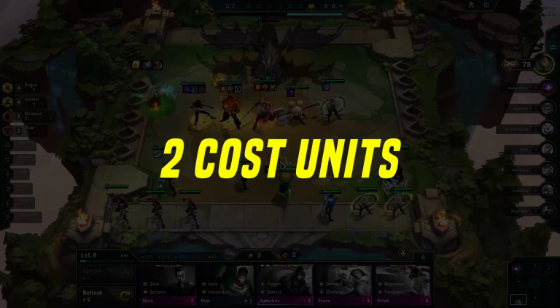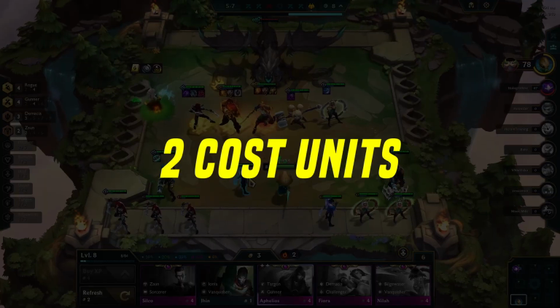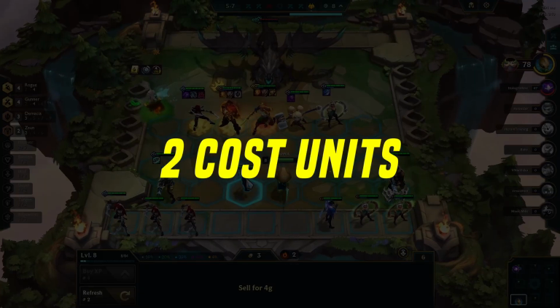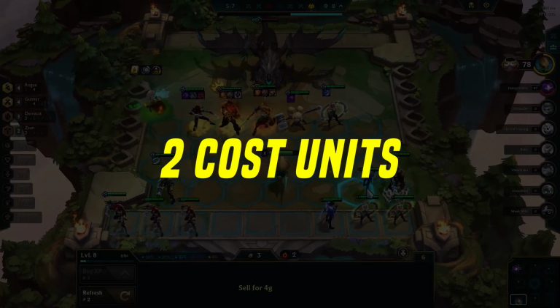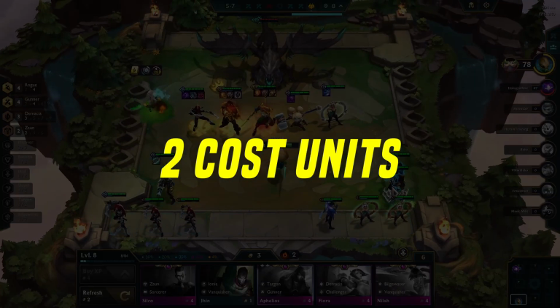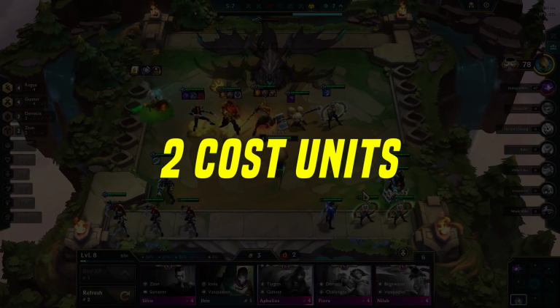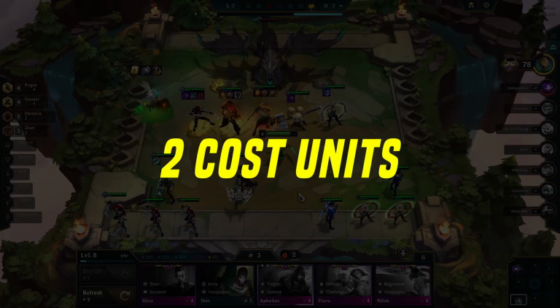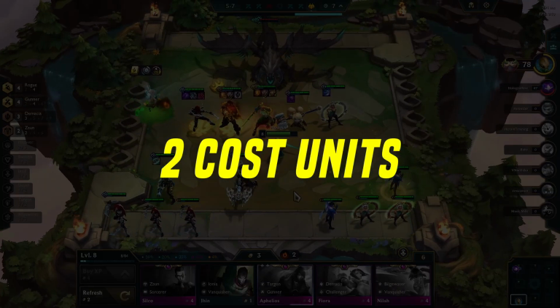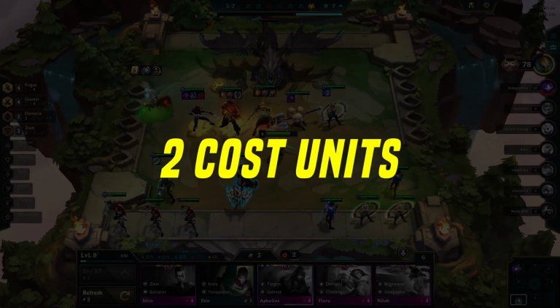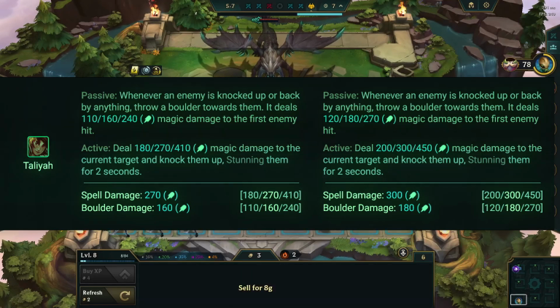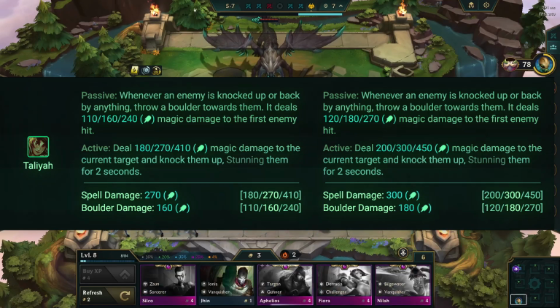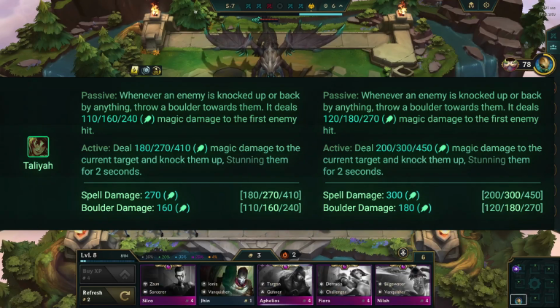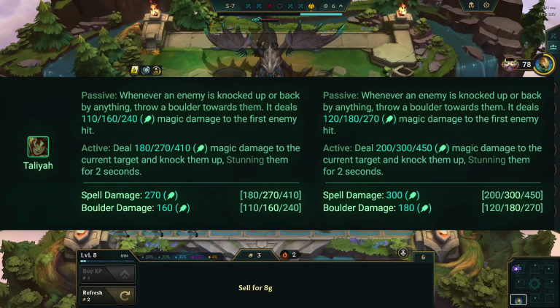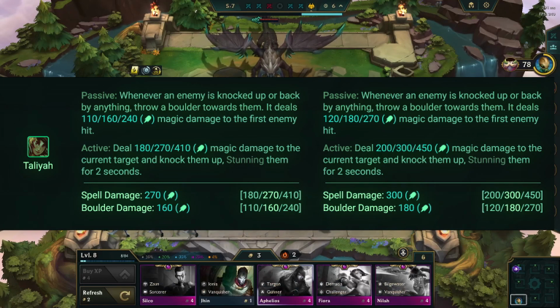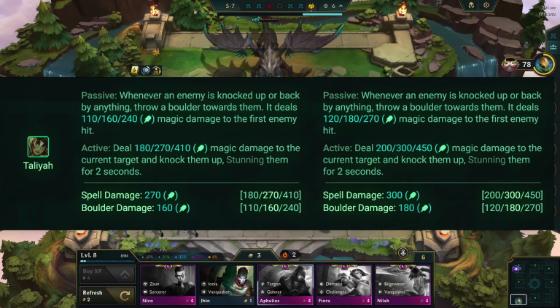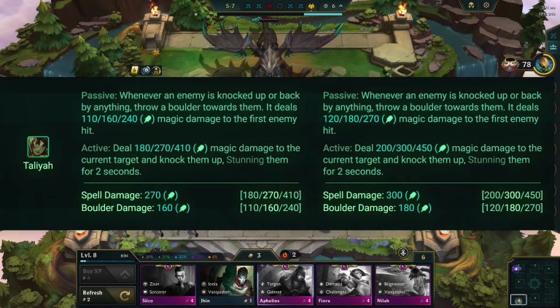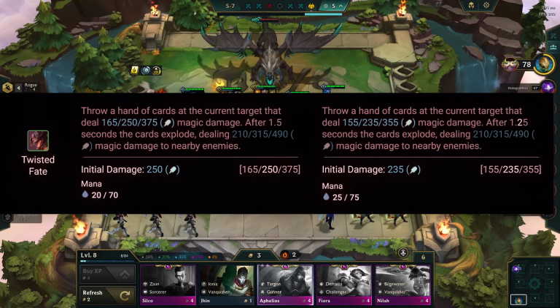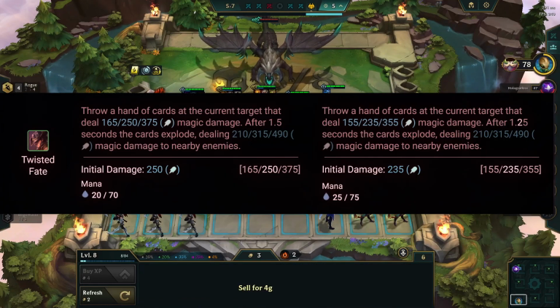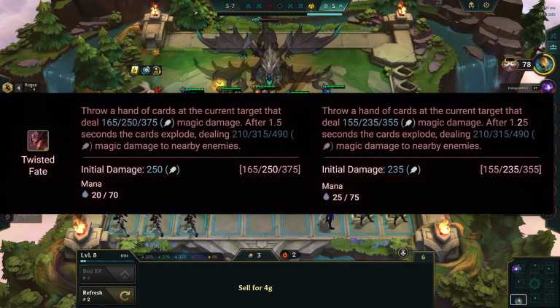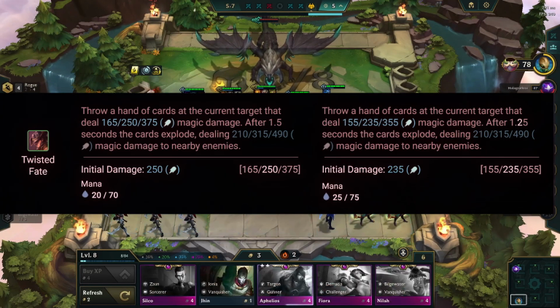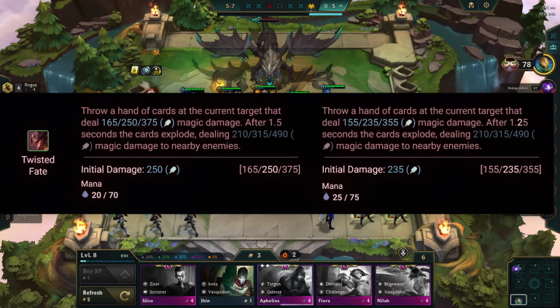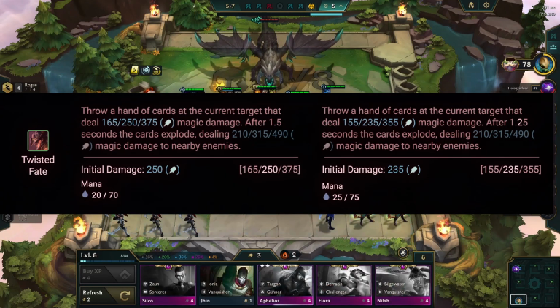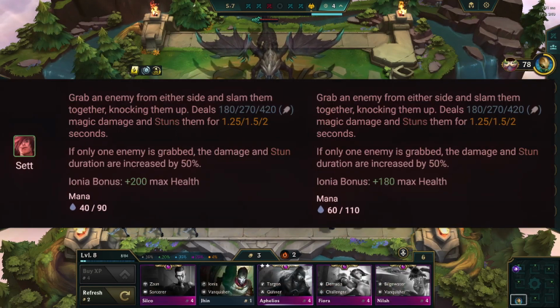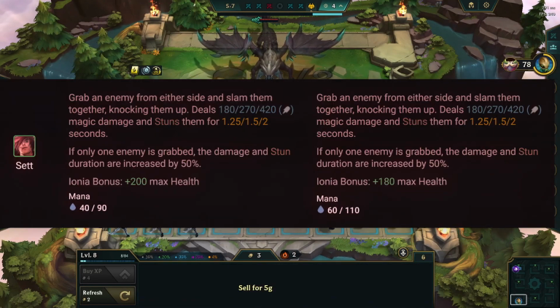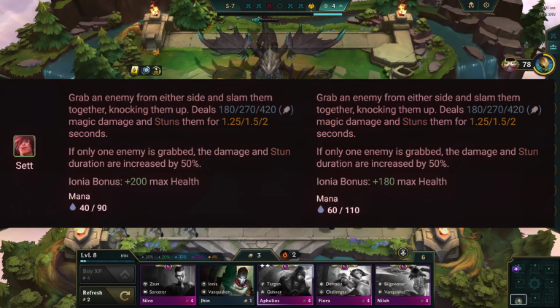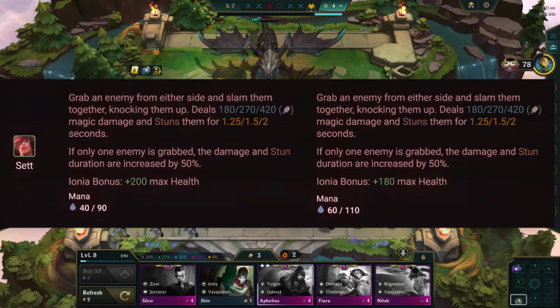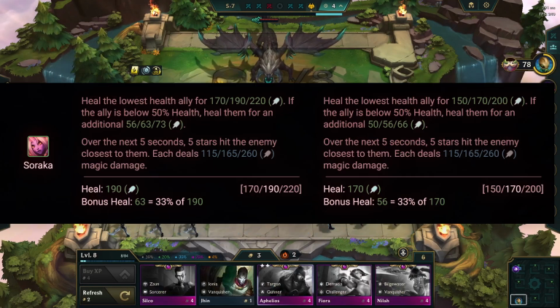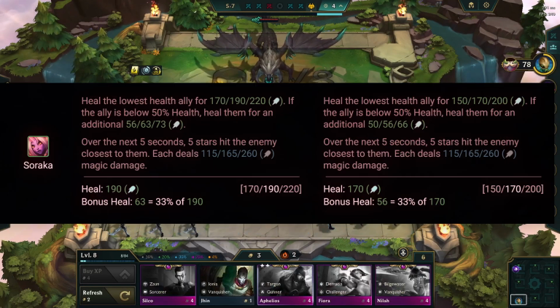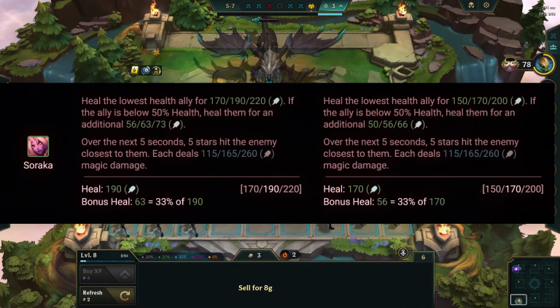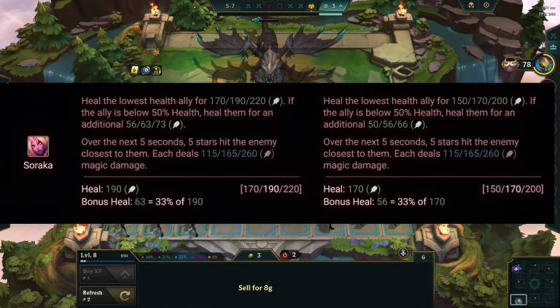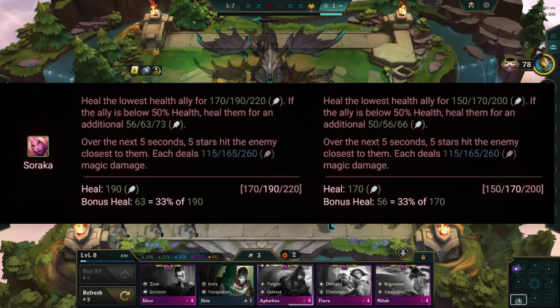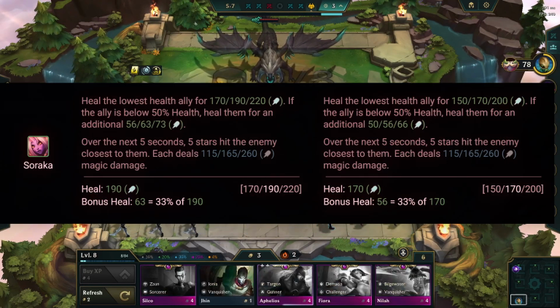Two cost champions. Taliyah gets a boost, while Twisted Fate, Set, and Soruka take a hit.